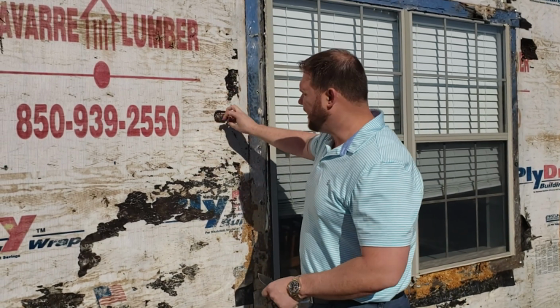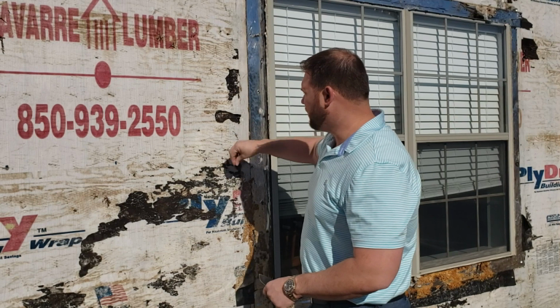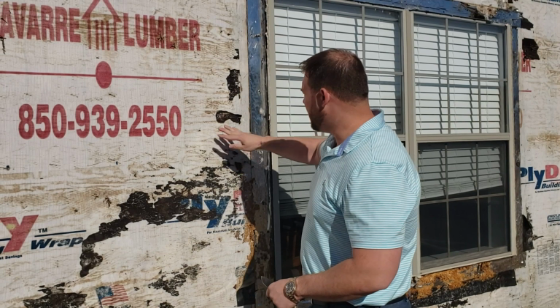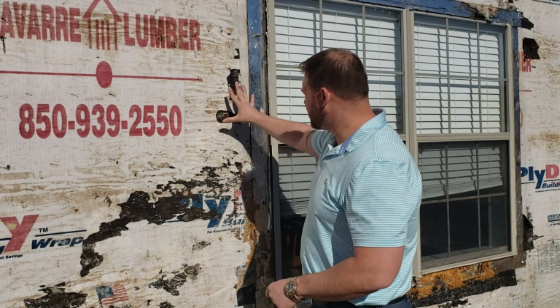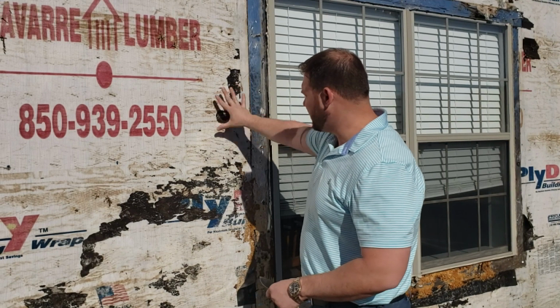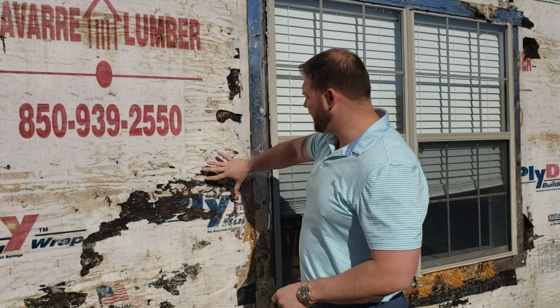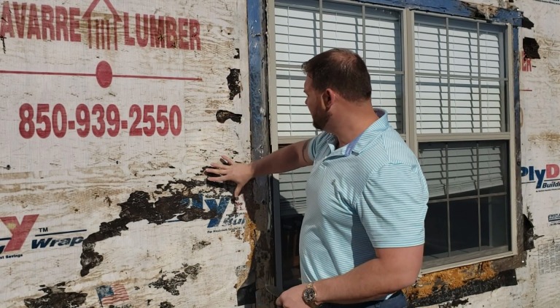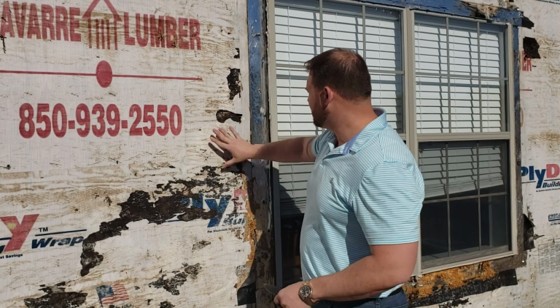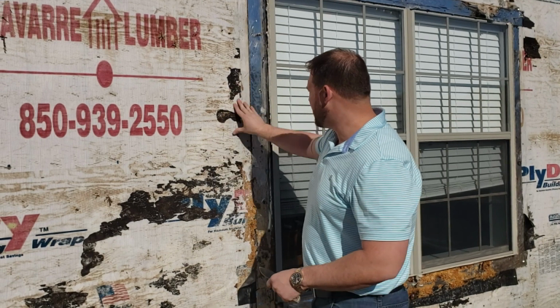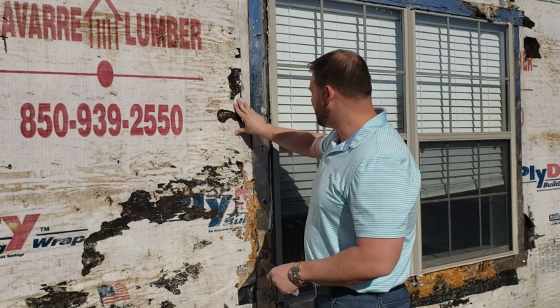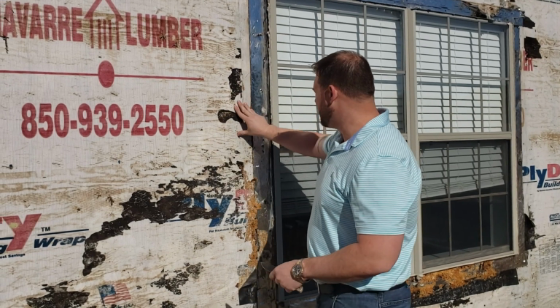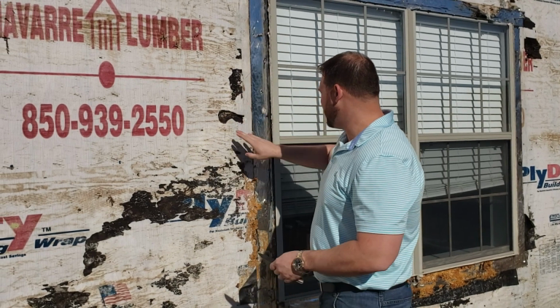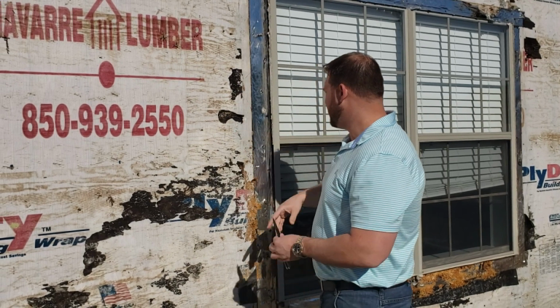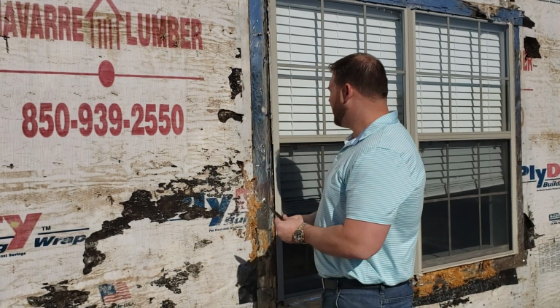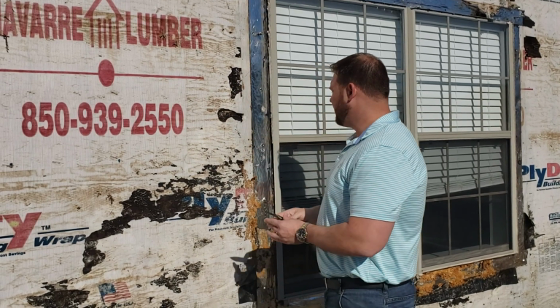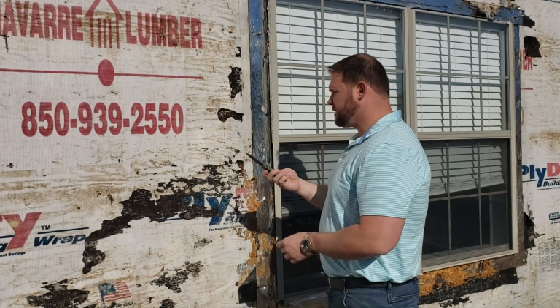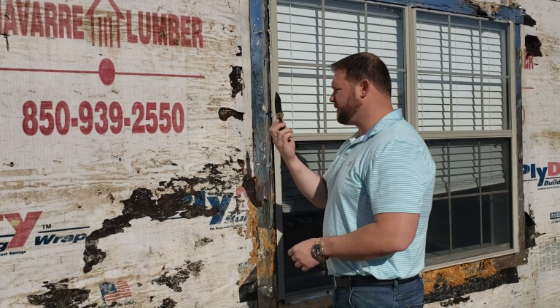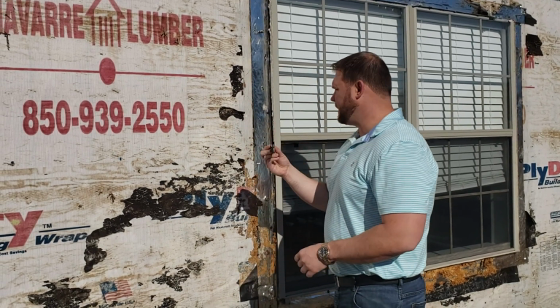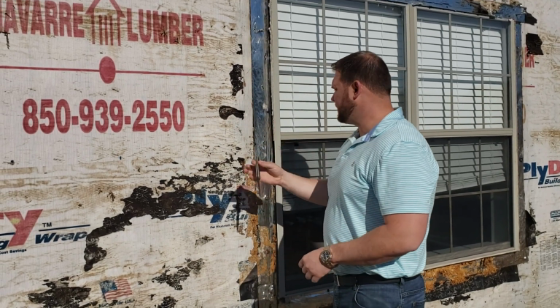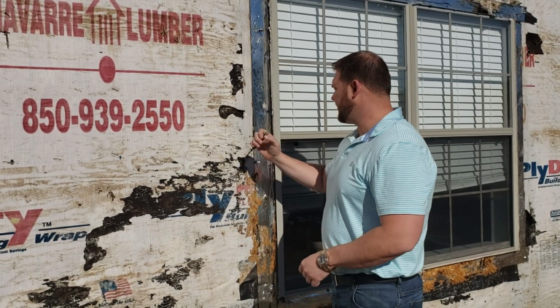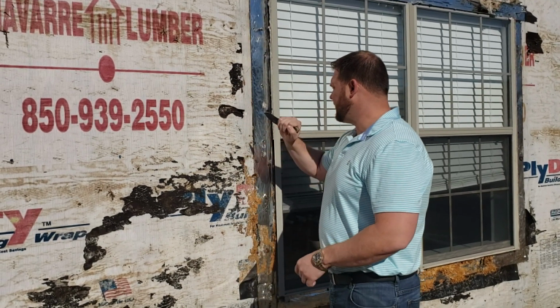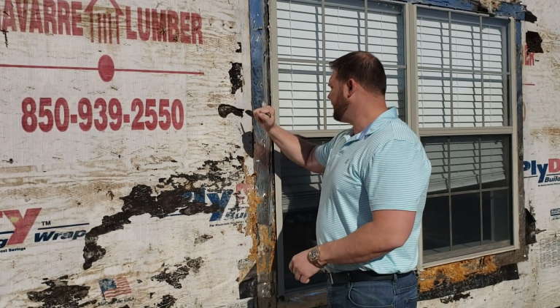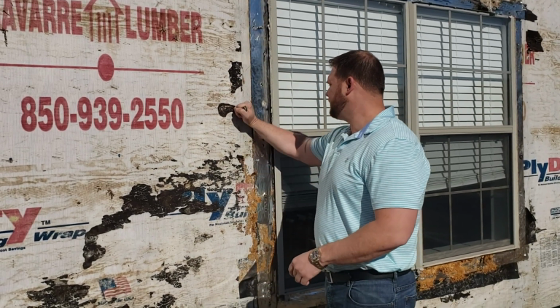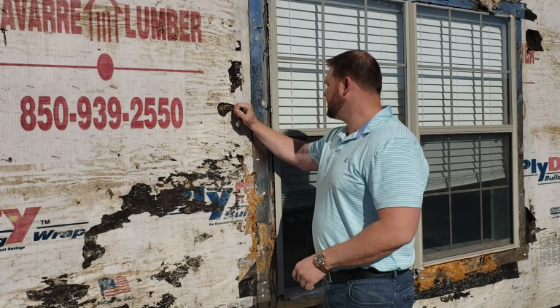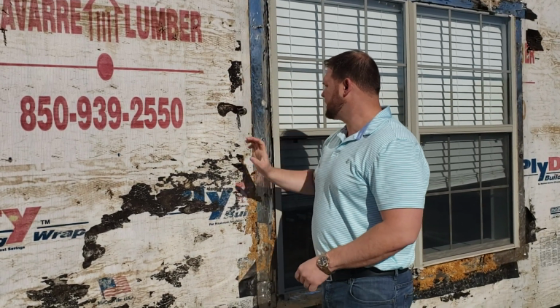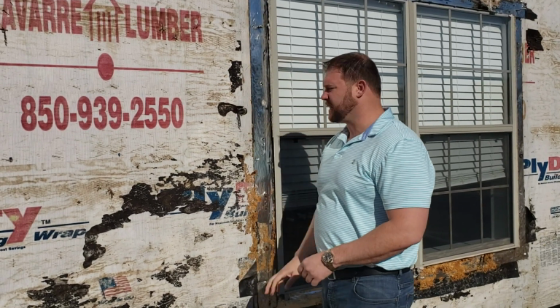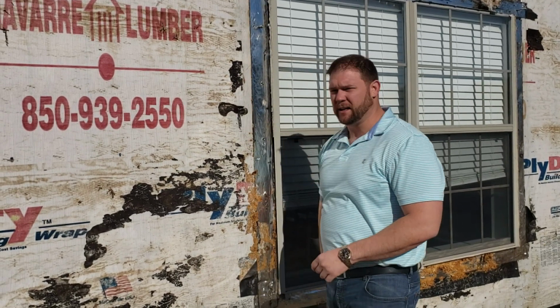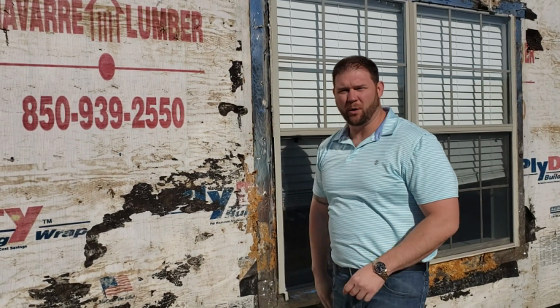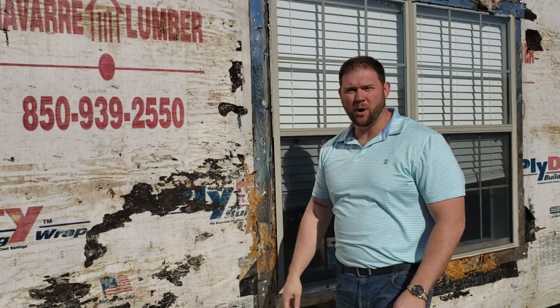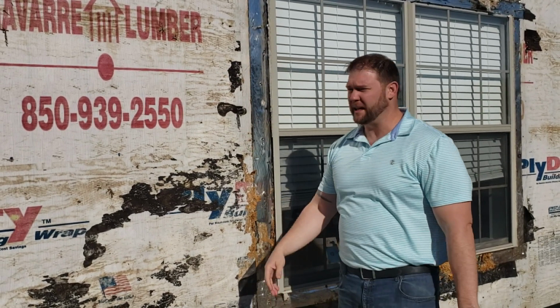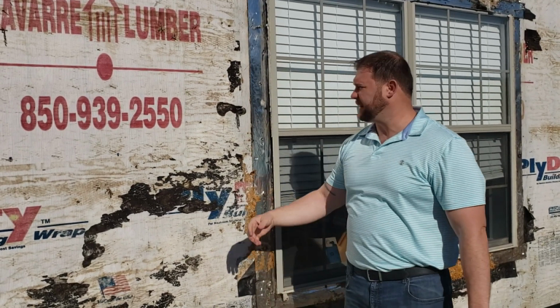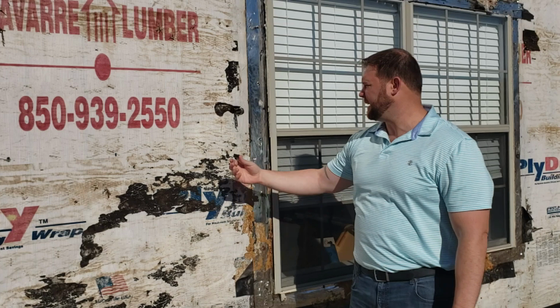The wall sheathing is rotted away. You should never be able to take a knife and just stick it into a wall like that — that's rot 101 right there if it's that brittle.